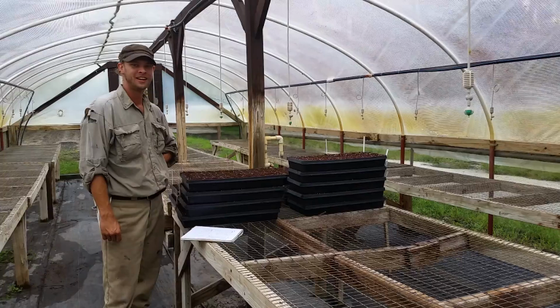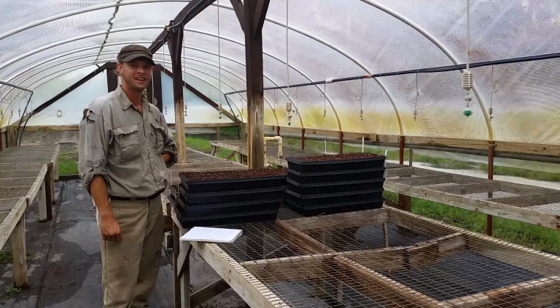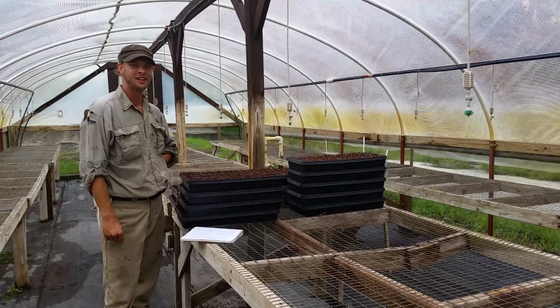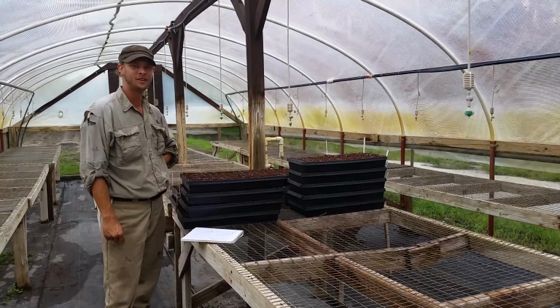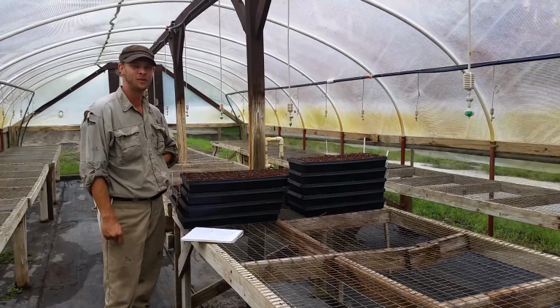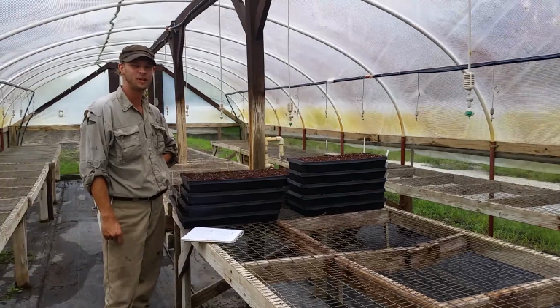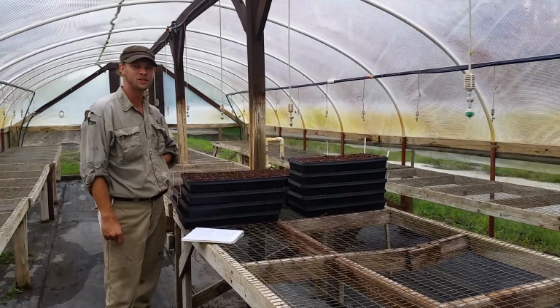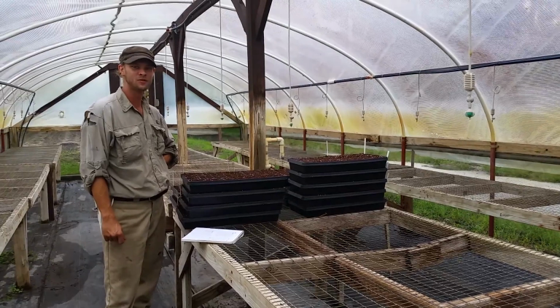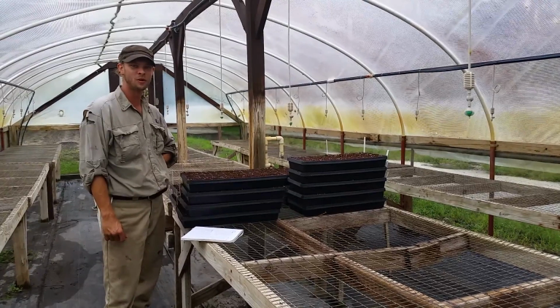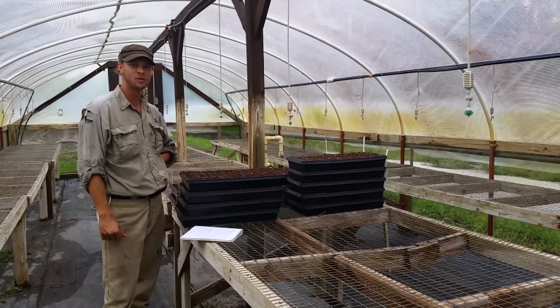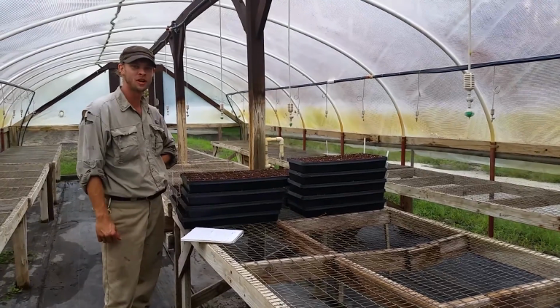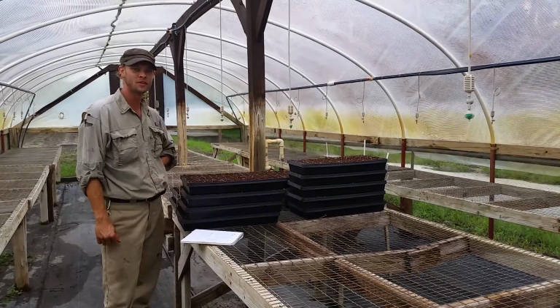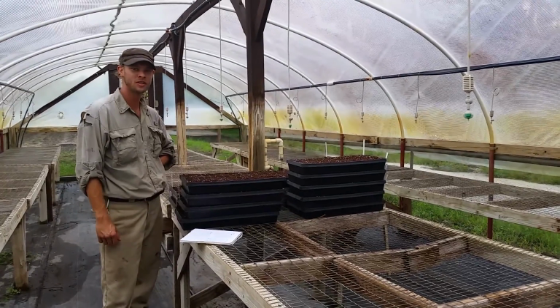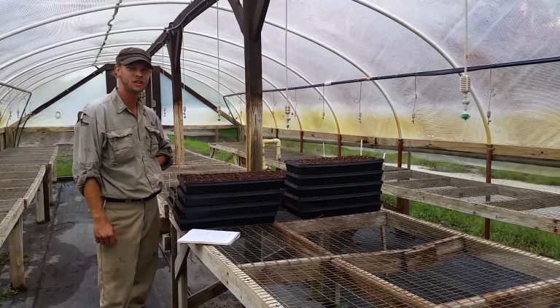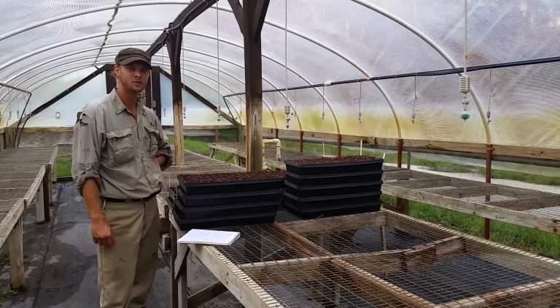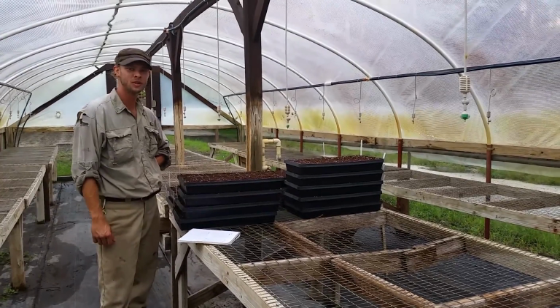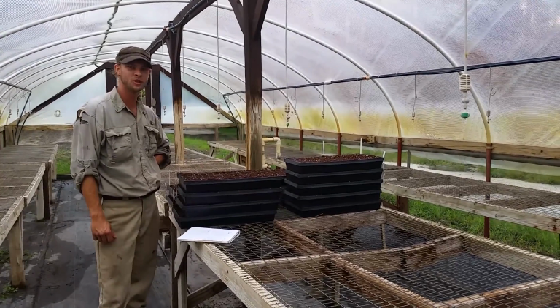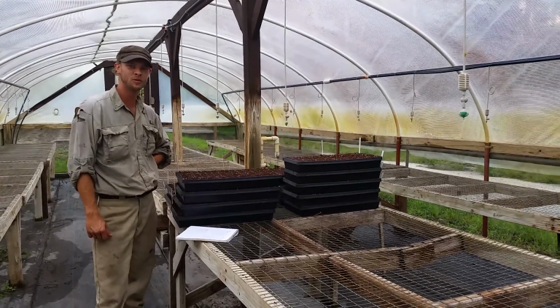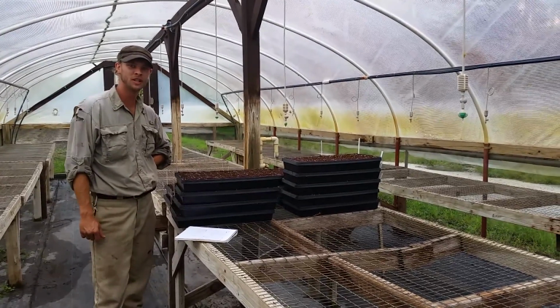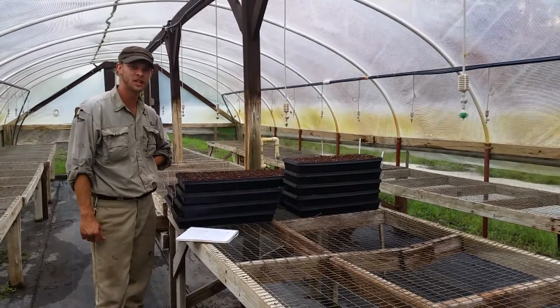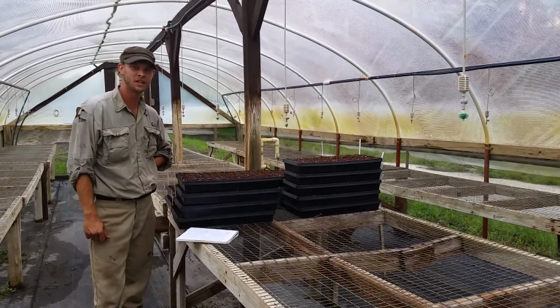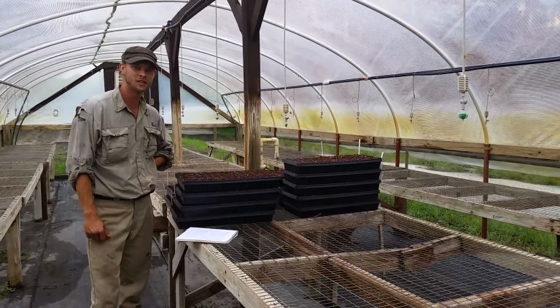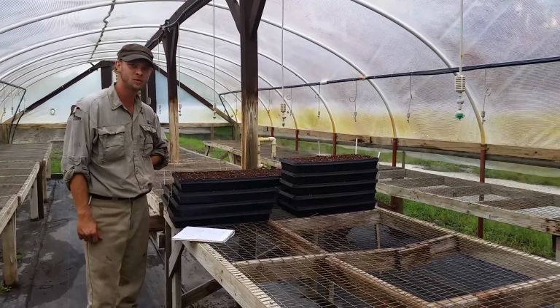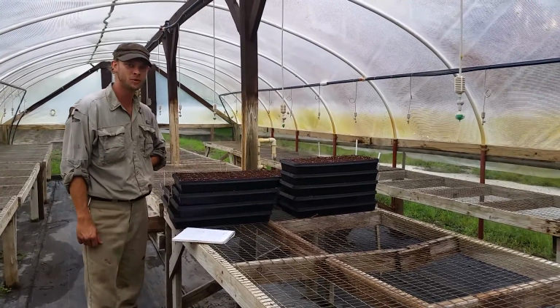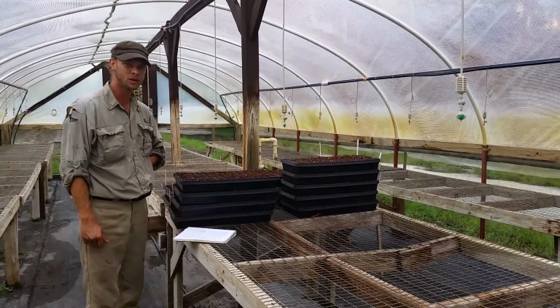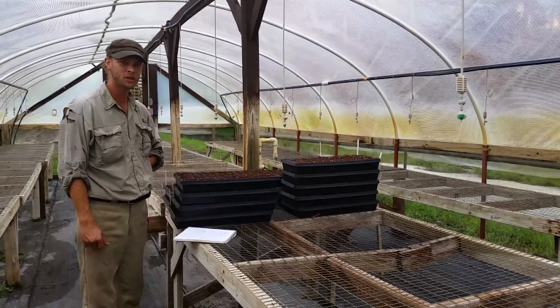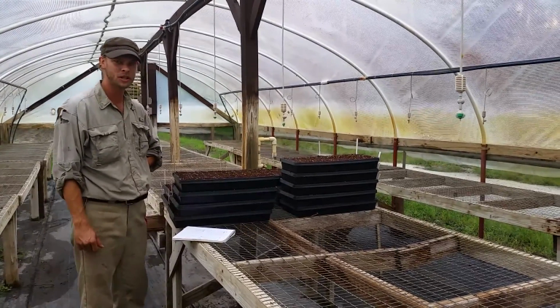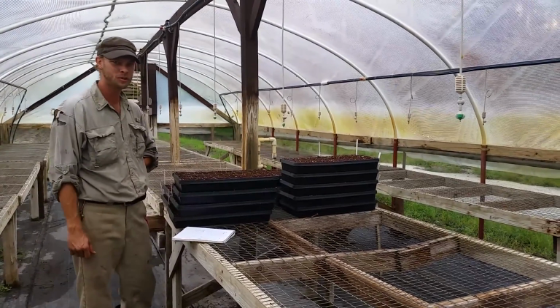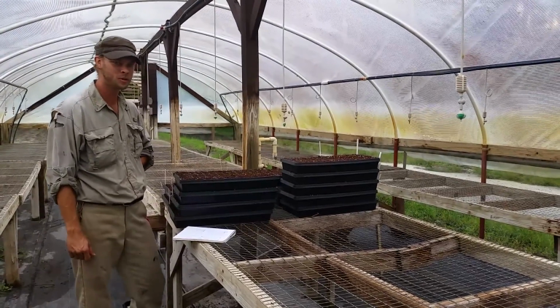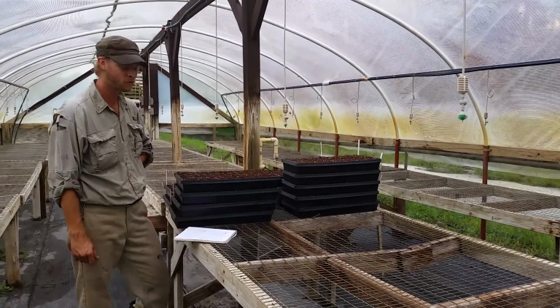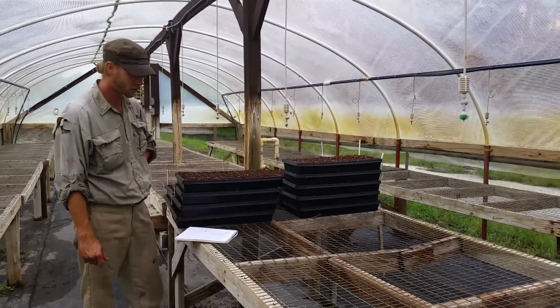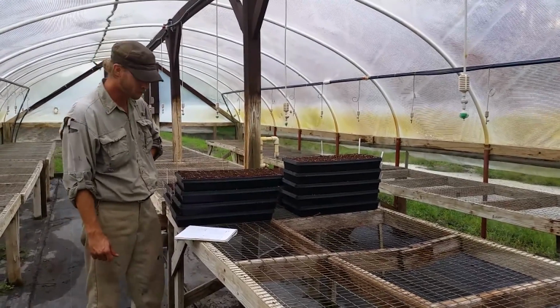Hello everyone, this is Farmer Travis checking in with you on this rainy day here at Sweetwater Organic Community Farm.